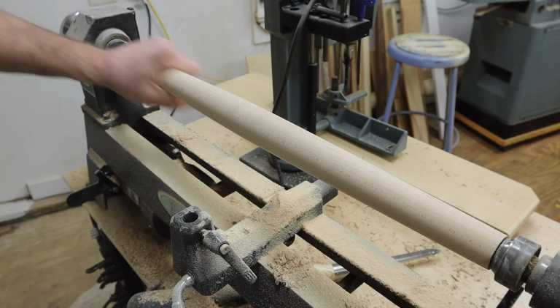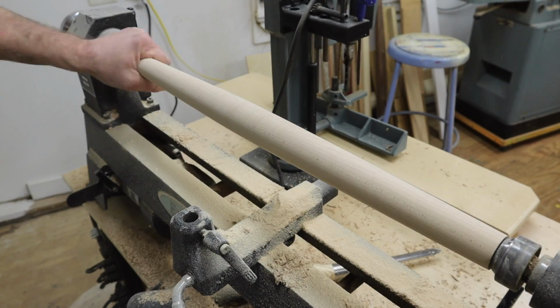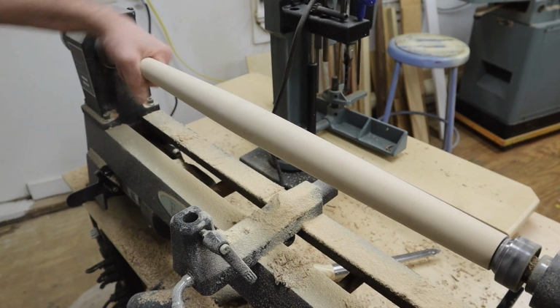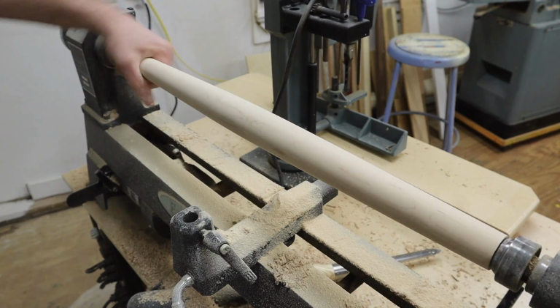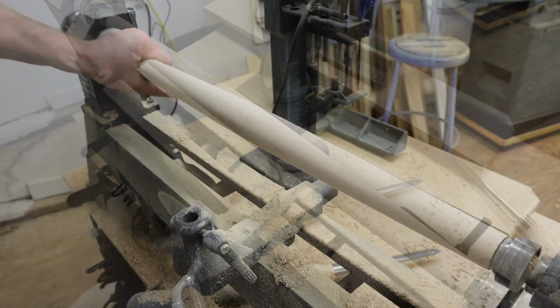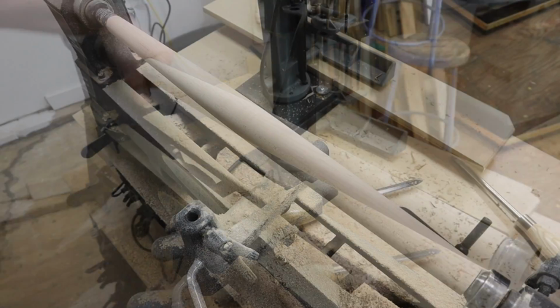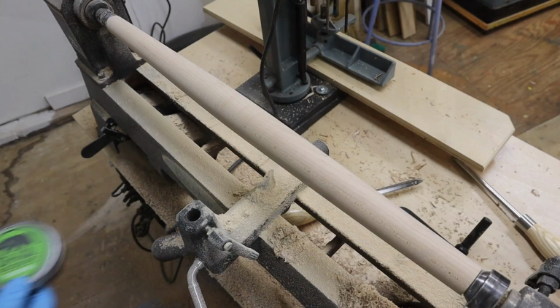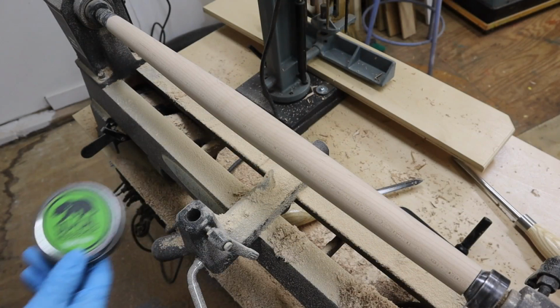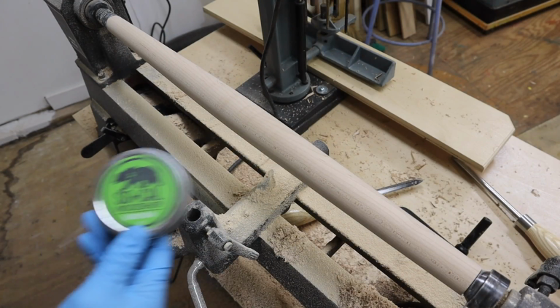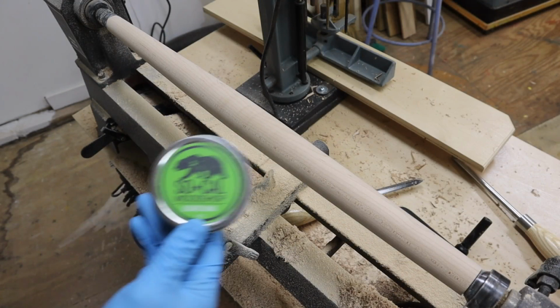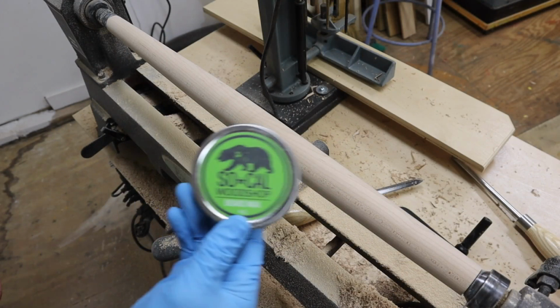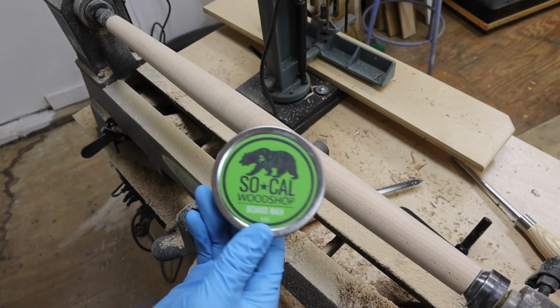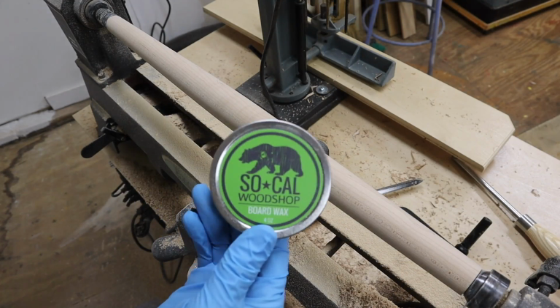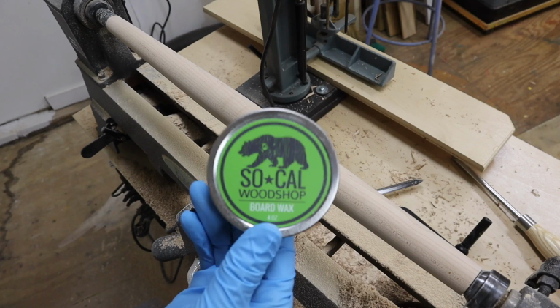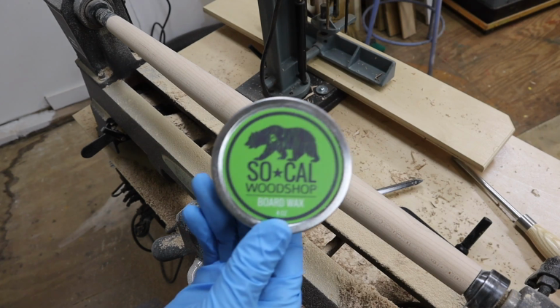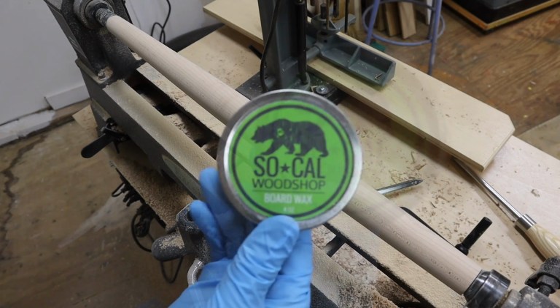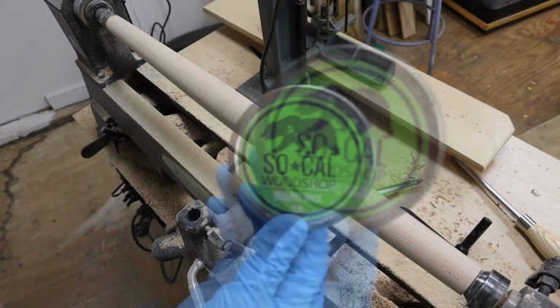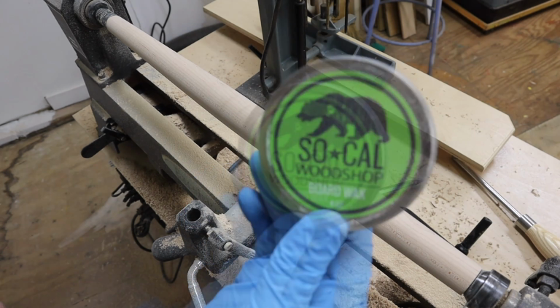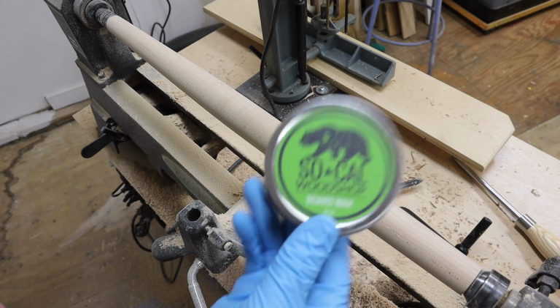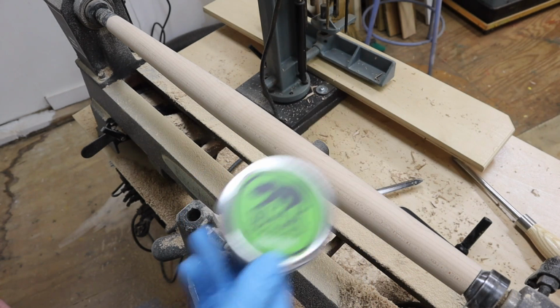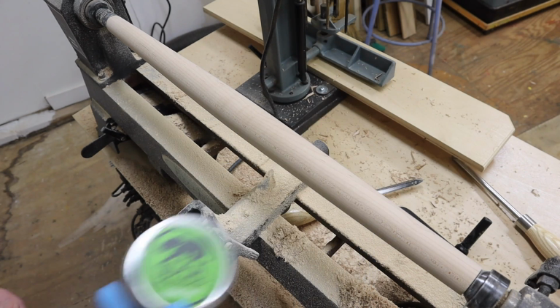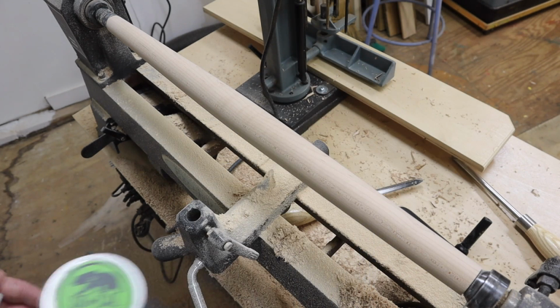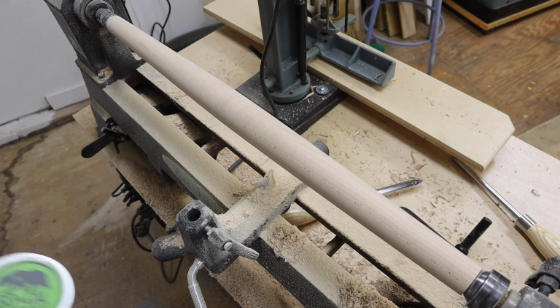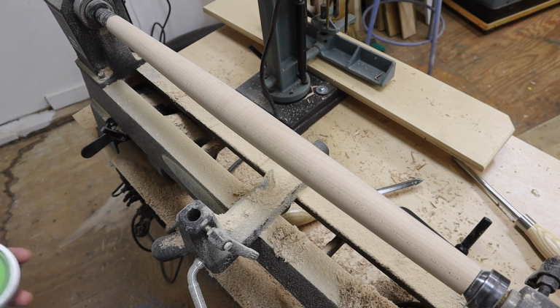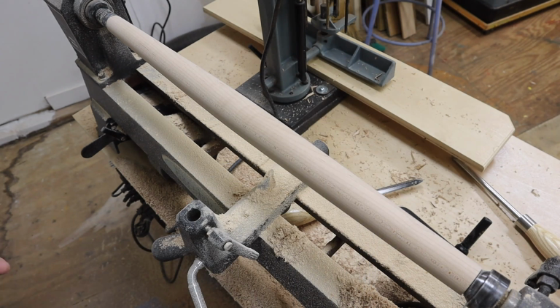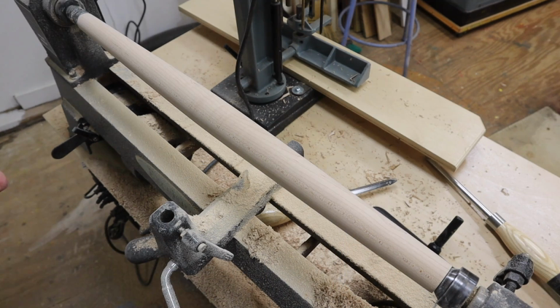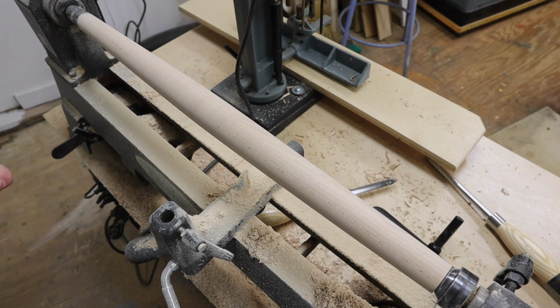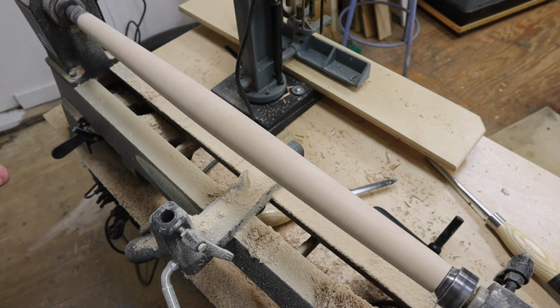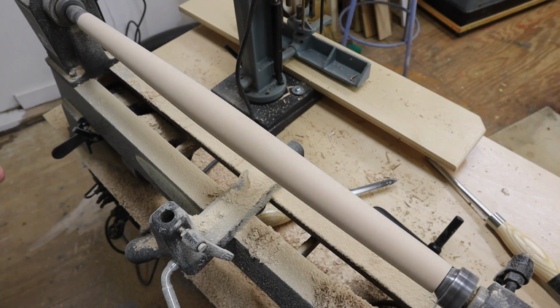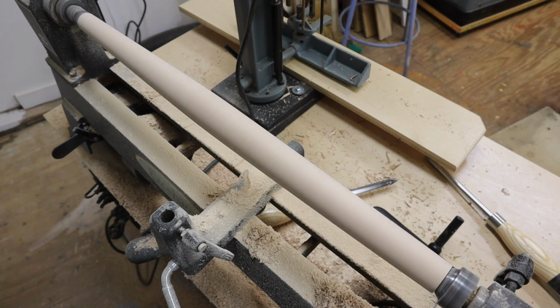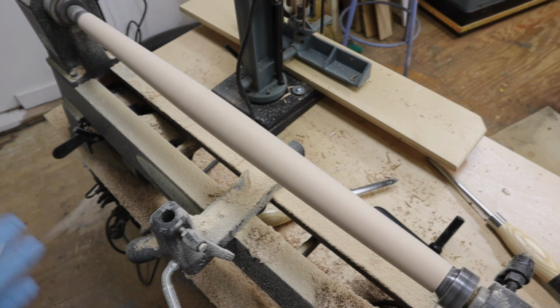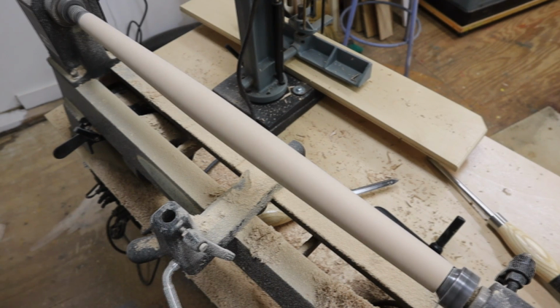For the finish I like this food safe board wax made by my friends over at SoCal Woodshop.